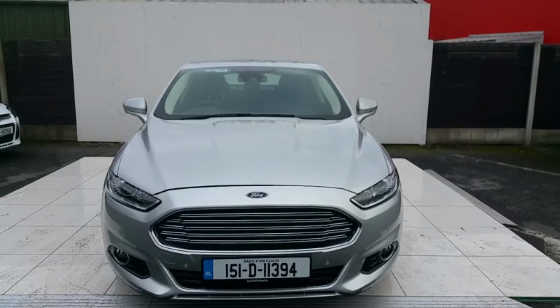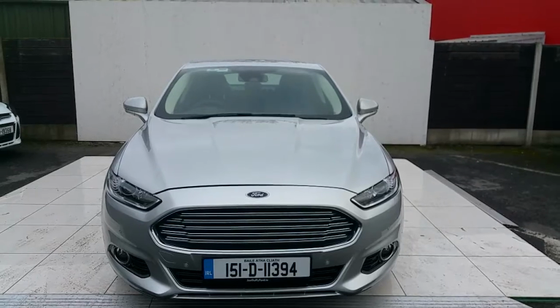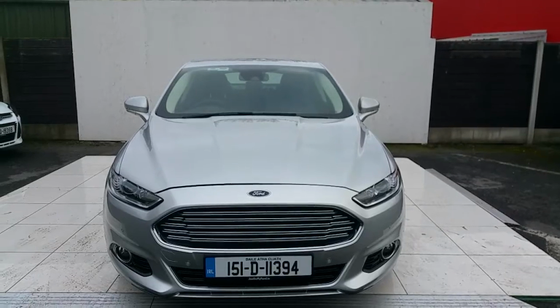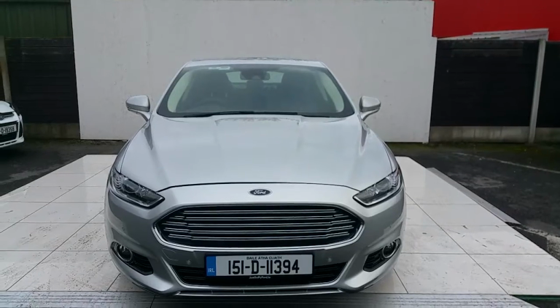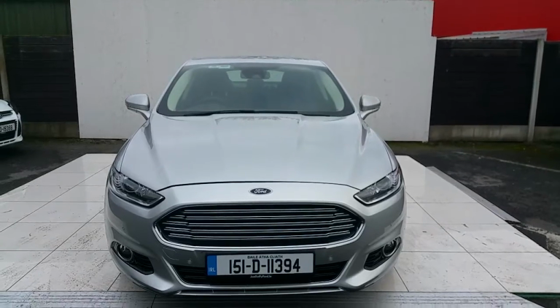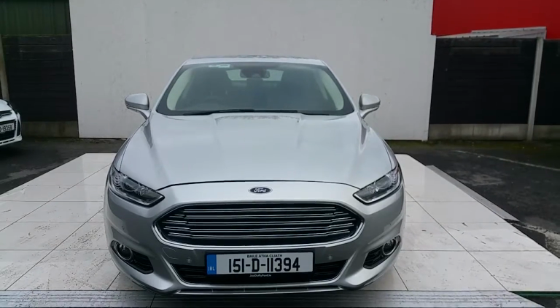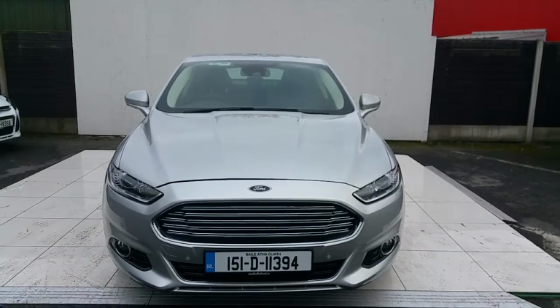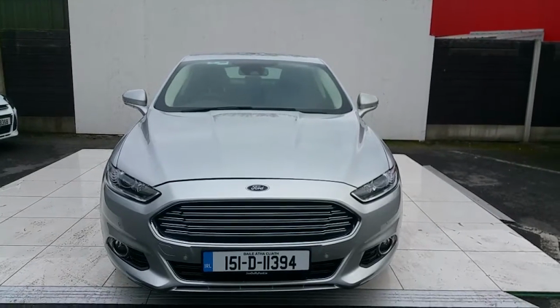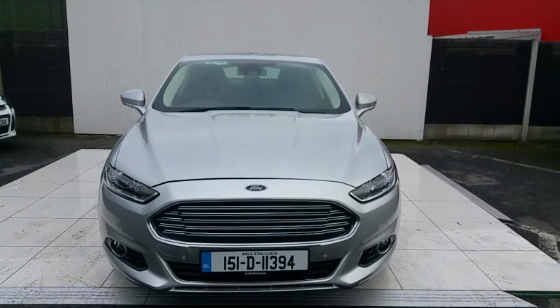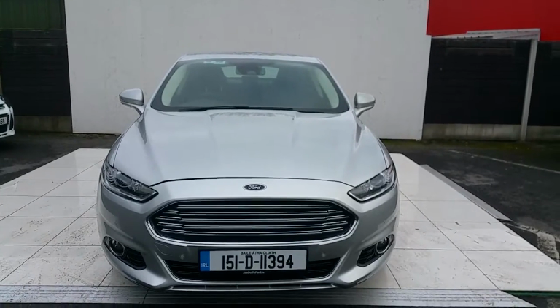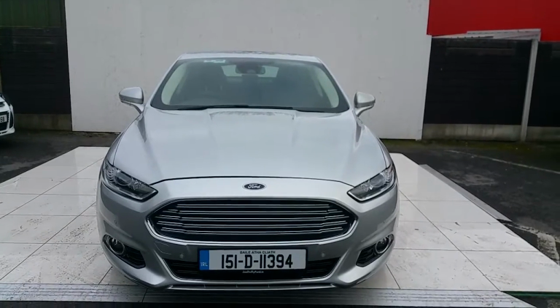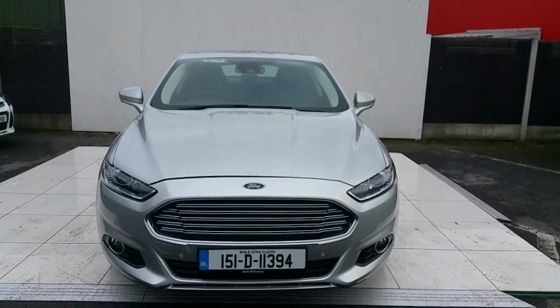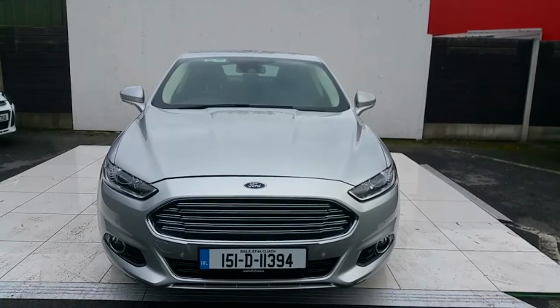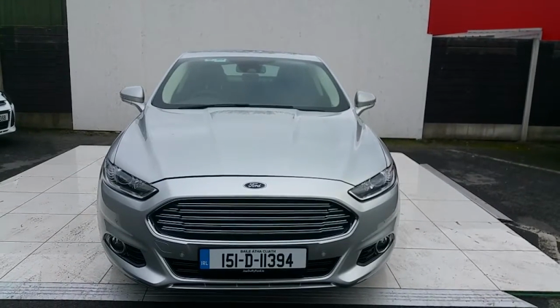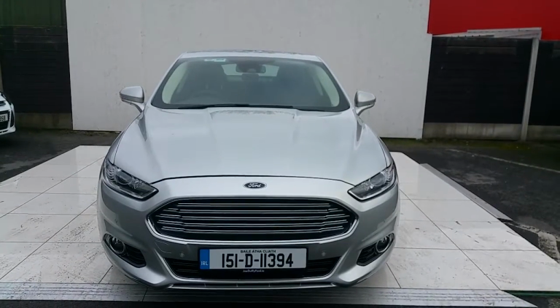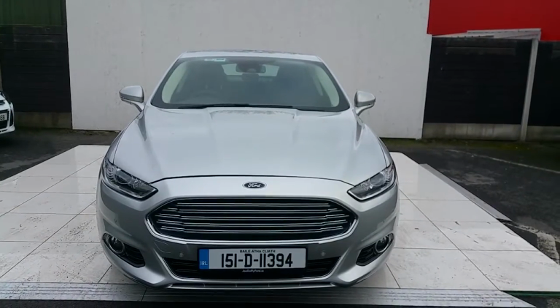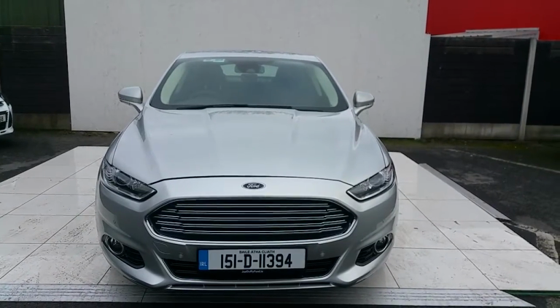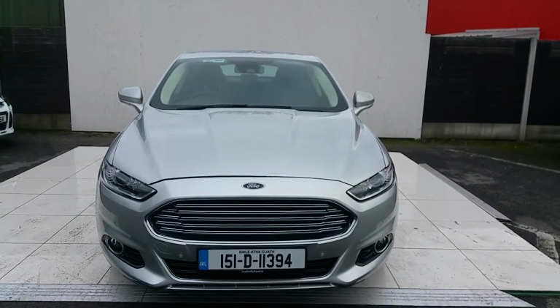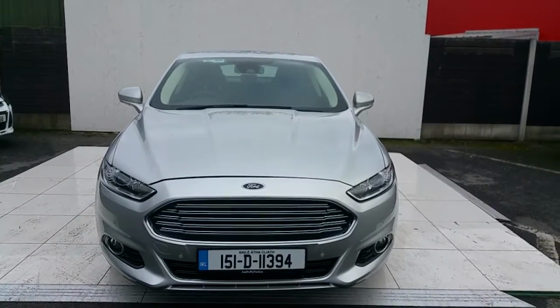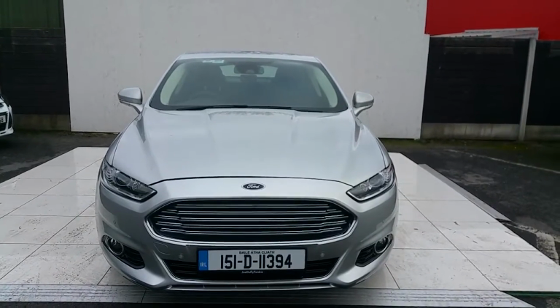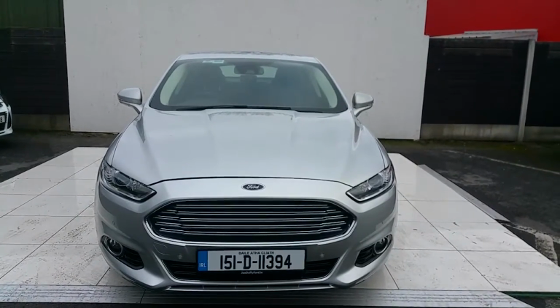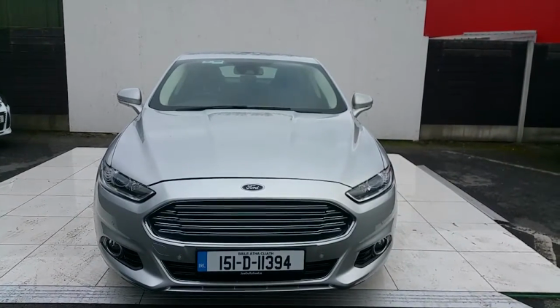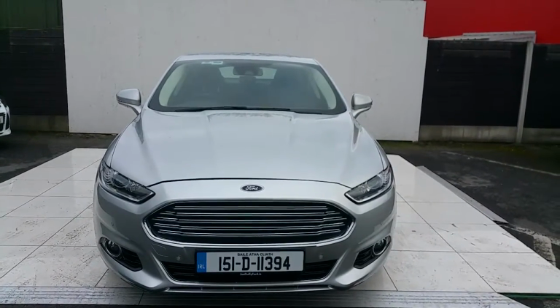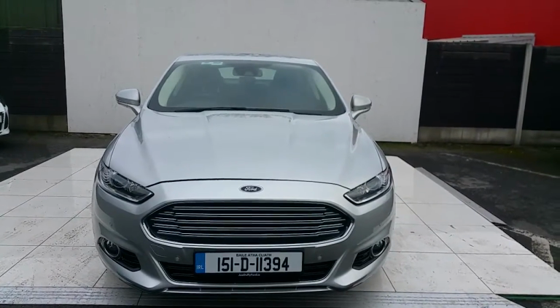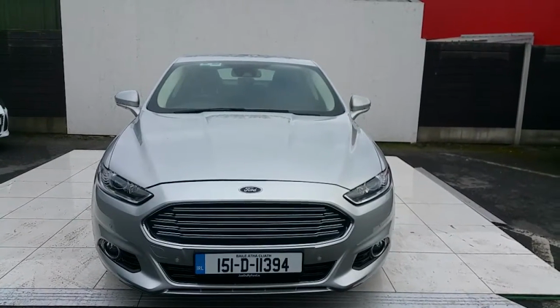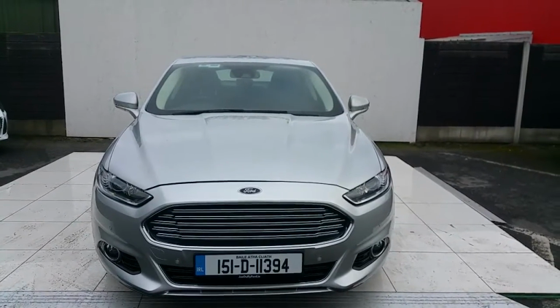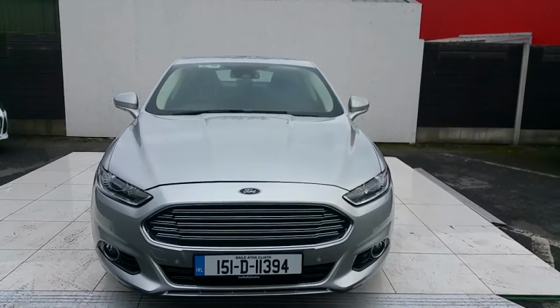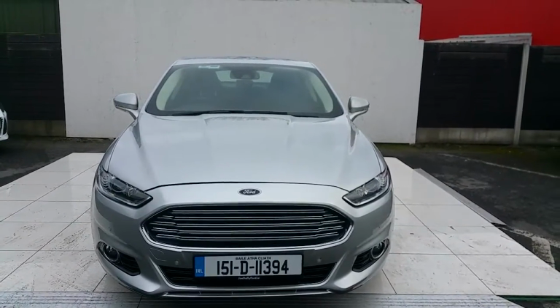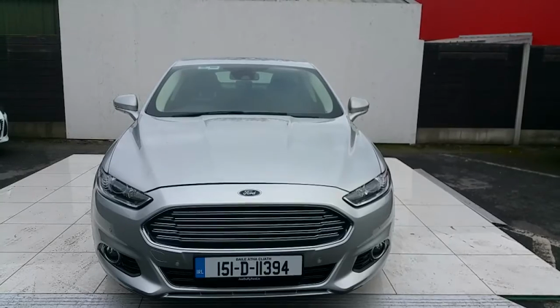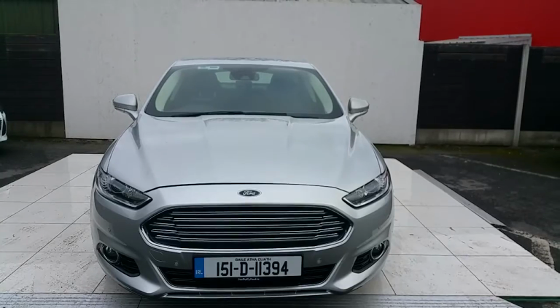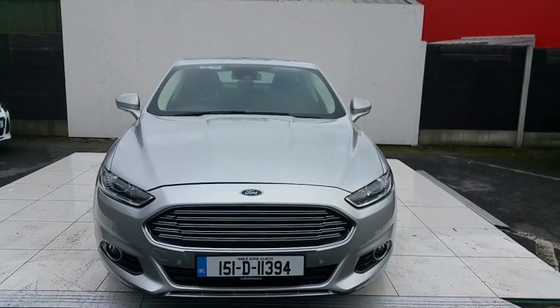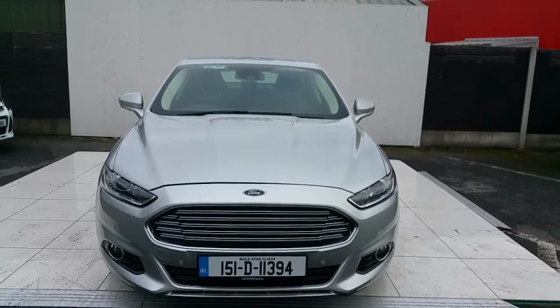Hello and welcome to Joe Luffy Ford. Right here we have a 151 Ford Mondeo Titanium.